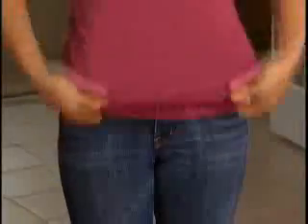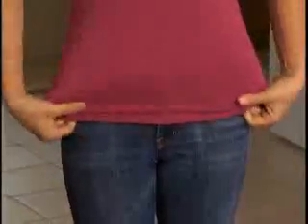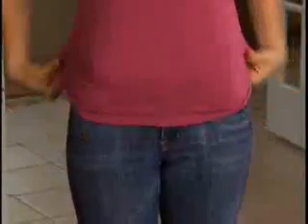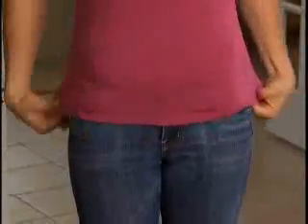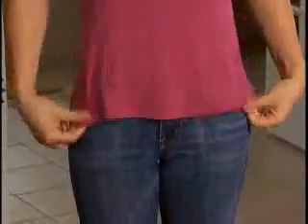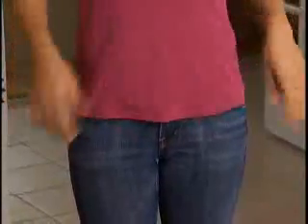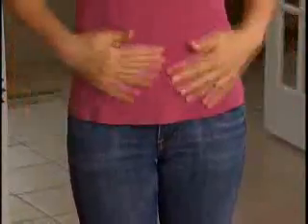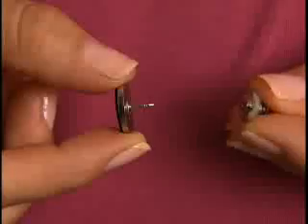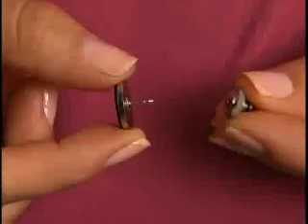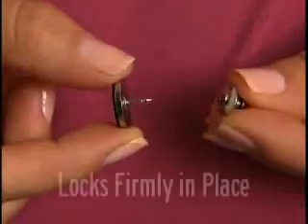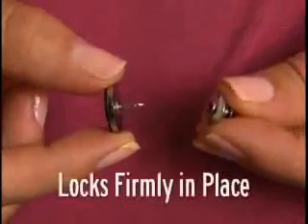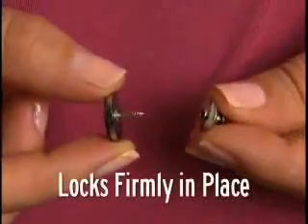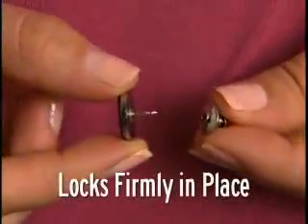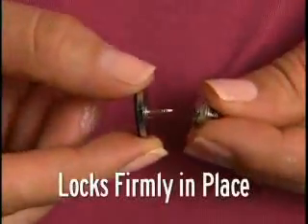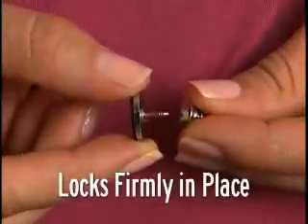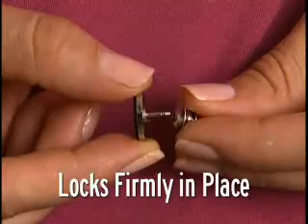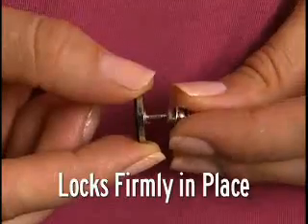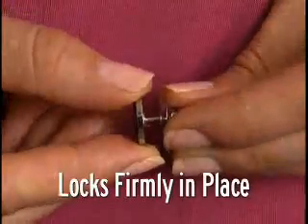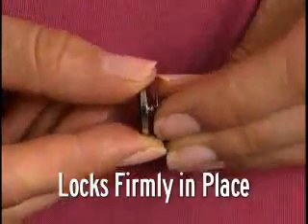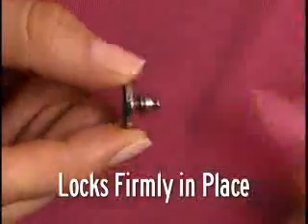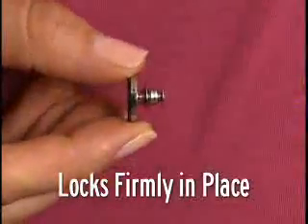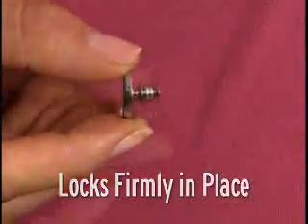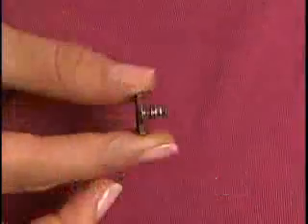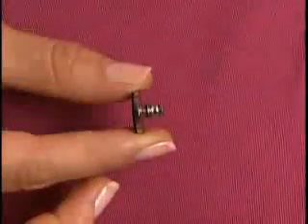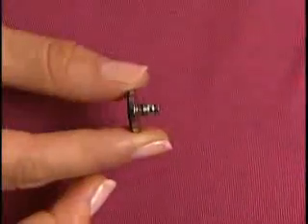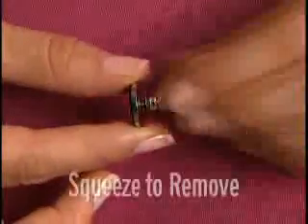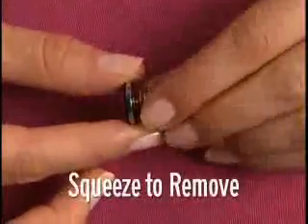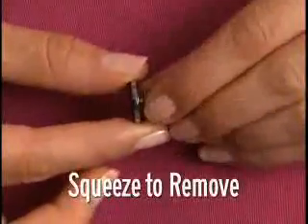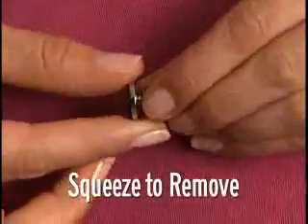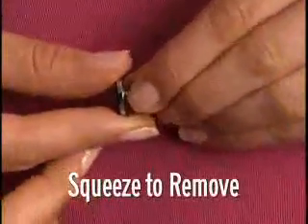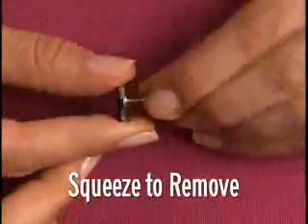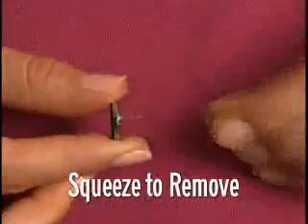No one will ever know you're wearing it. Look again — just attach the fastener onto the pin to hold firmly in place. Simply squeeze the fastener to remove.